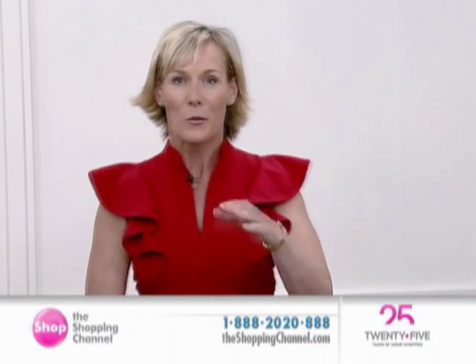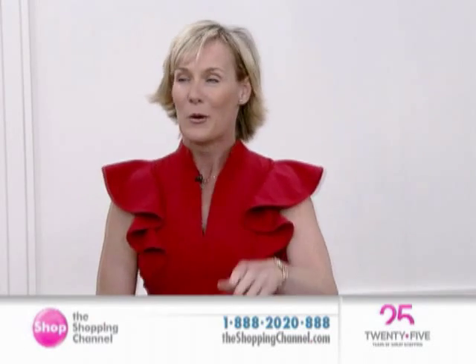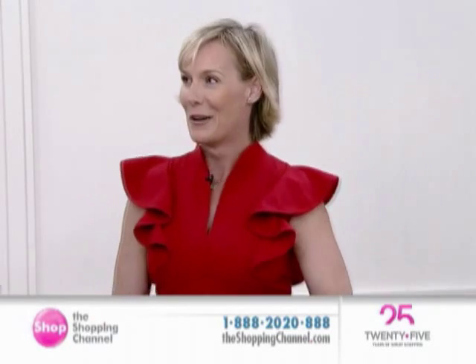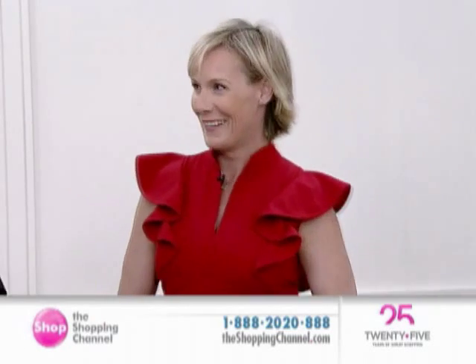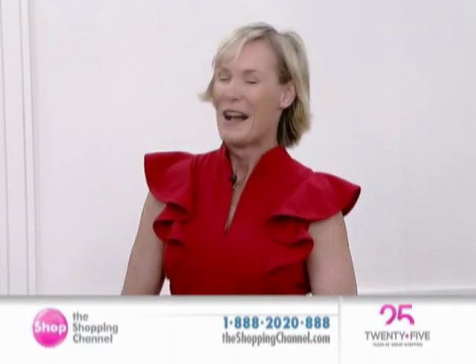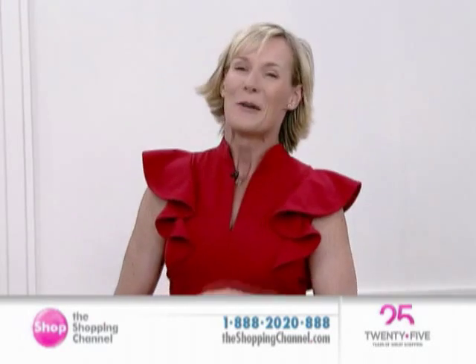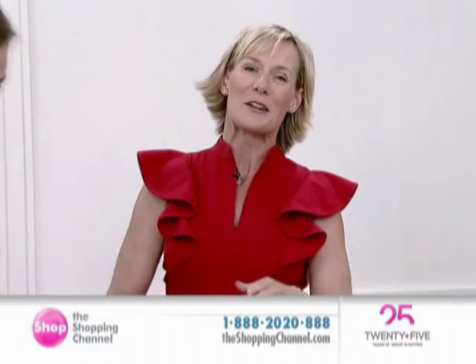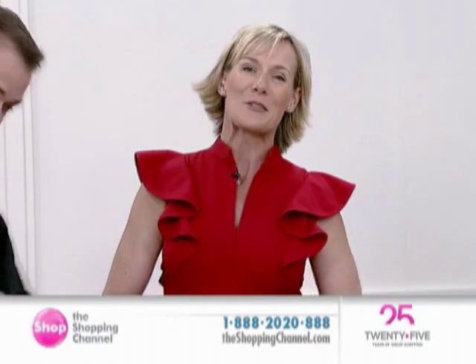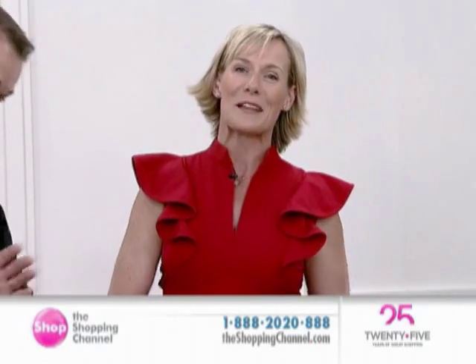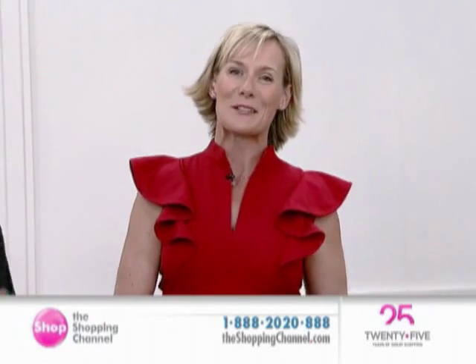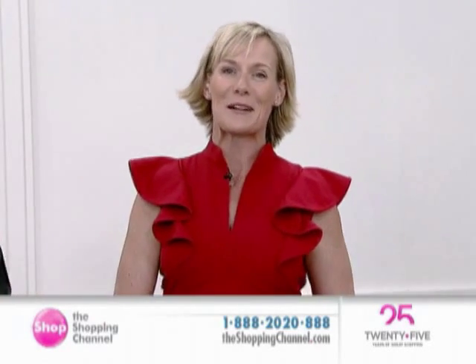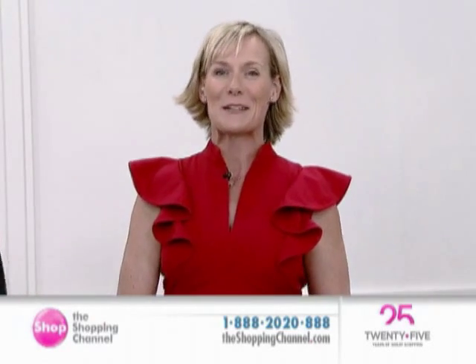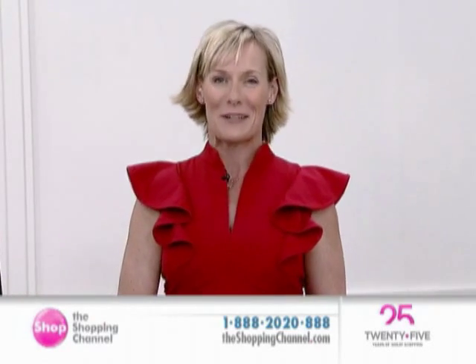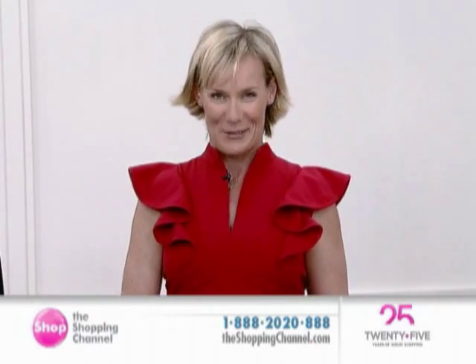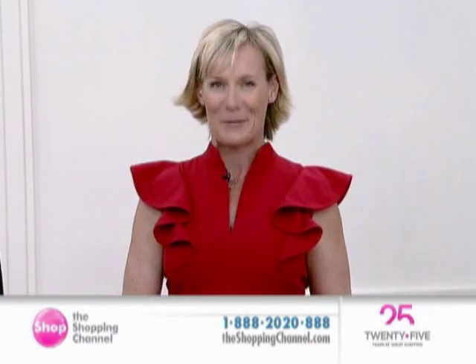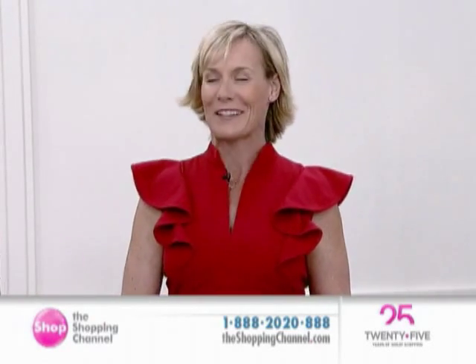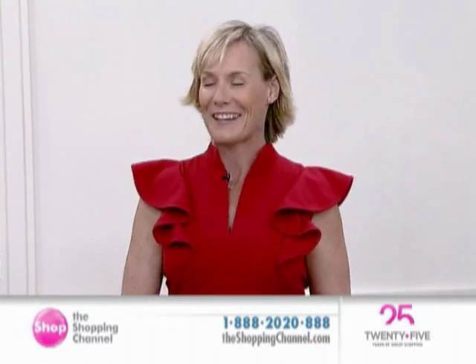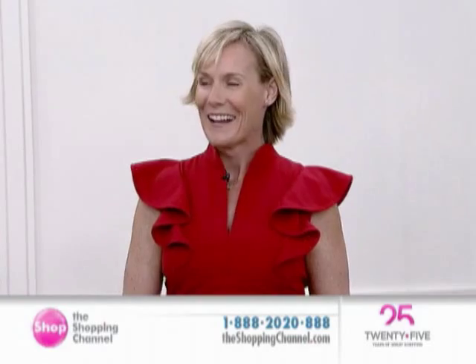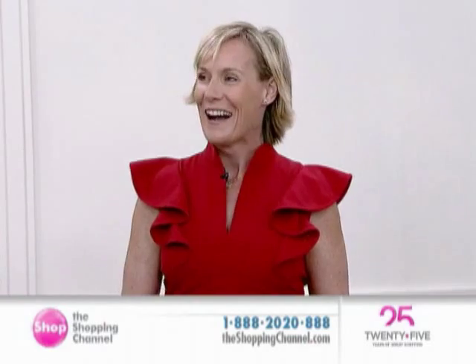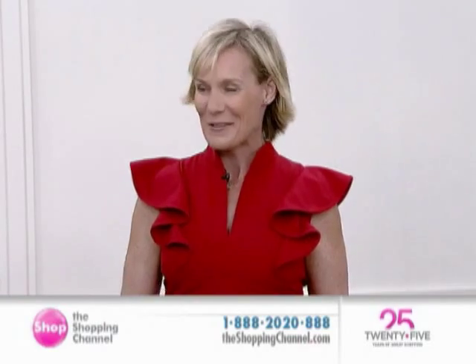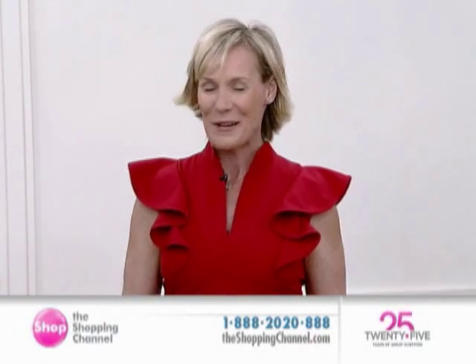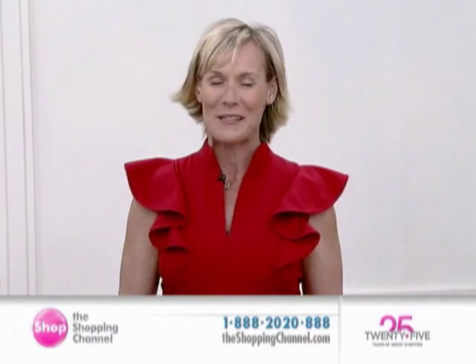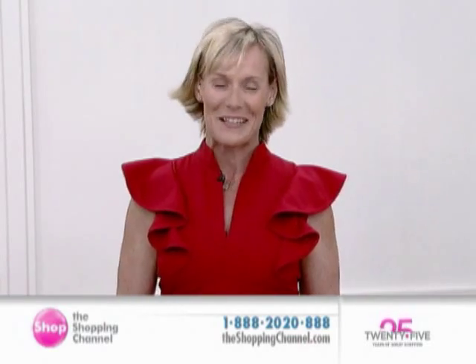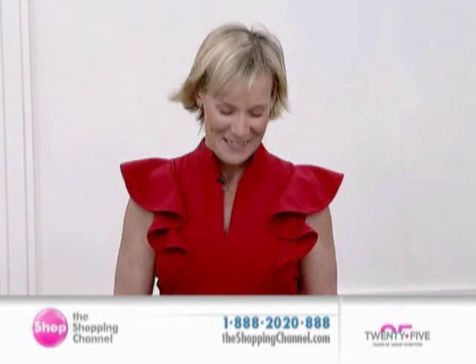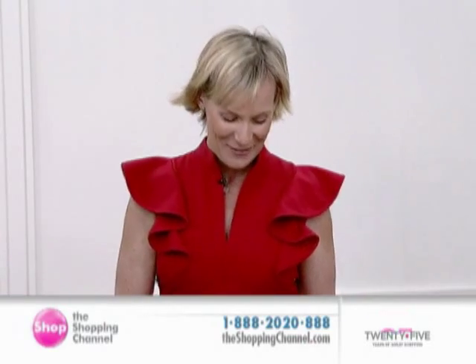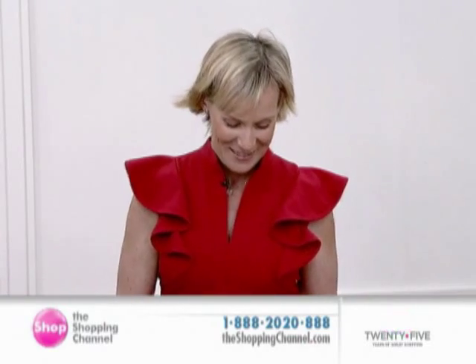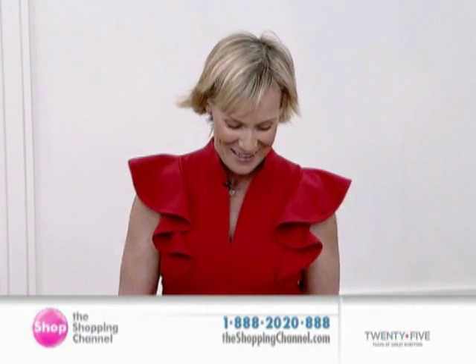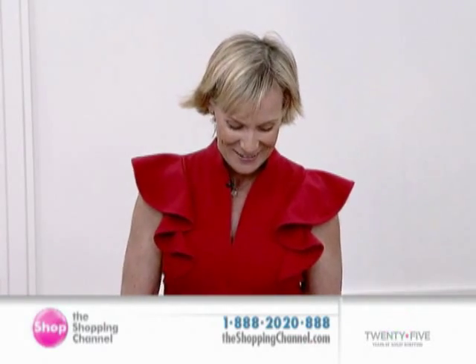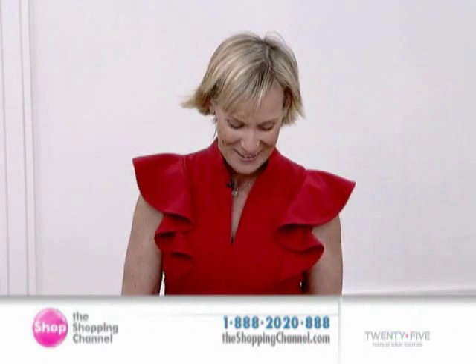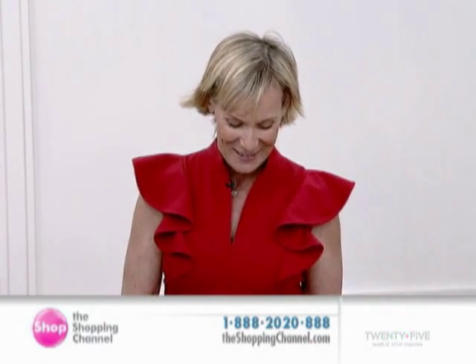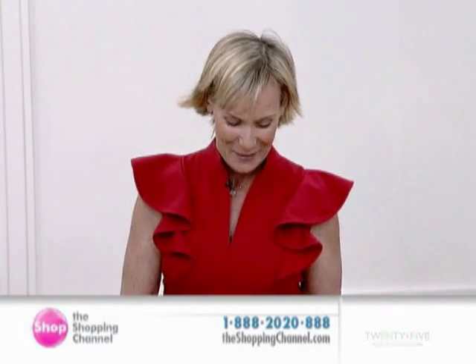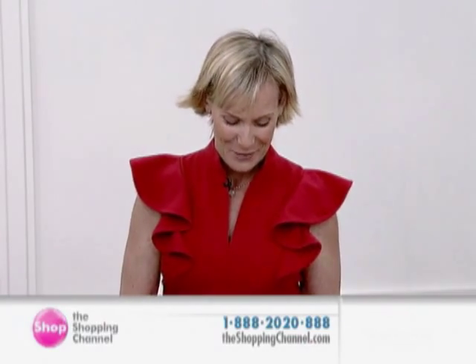I've already got one. Call us at 1-800-2020, or visit our website at theshoppingchannel.com.